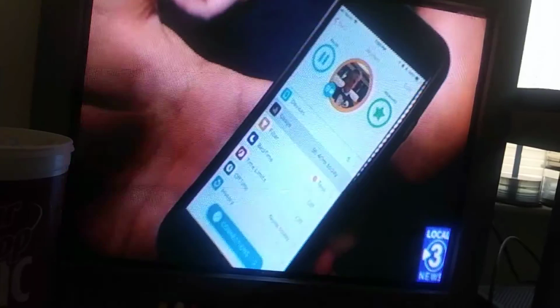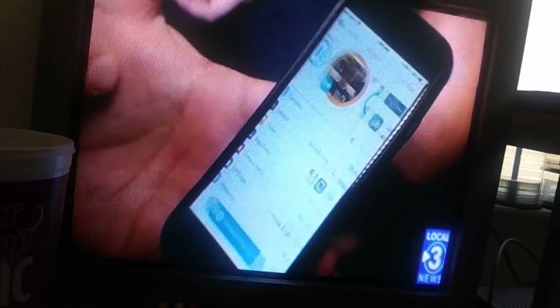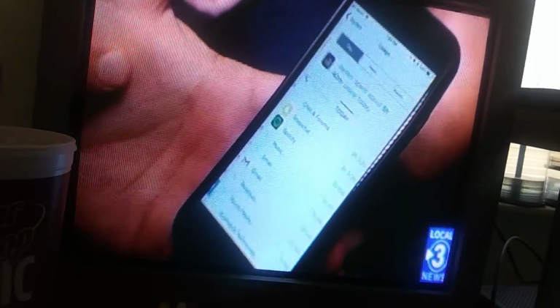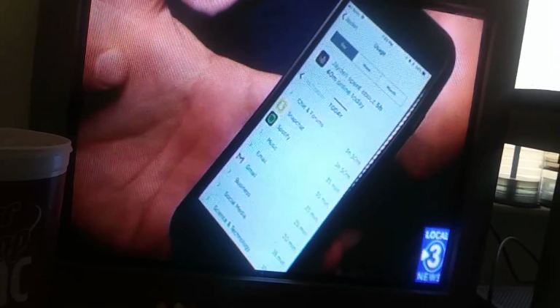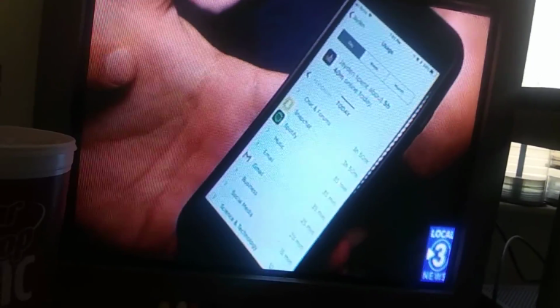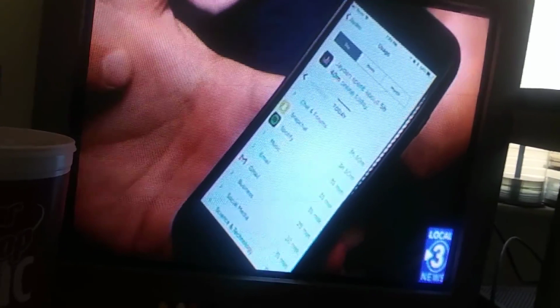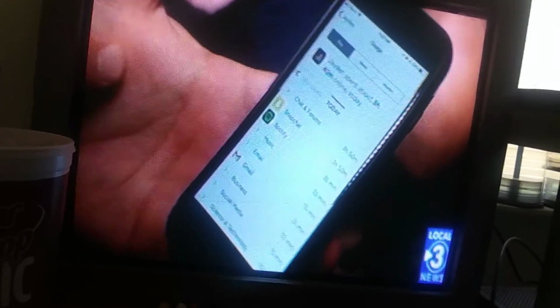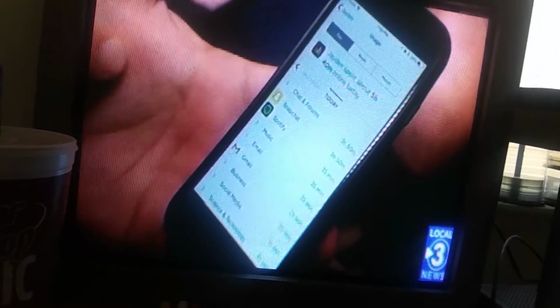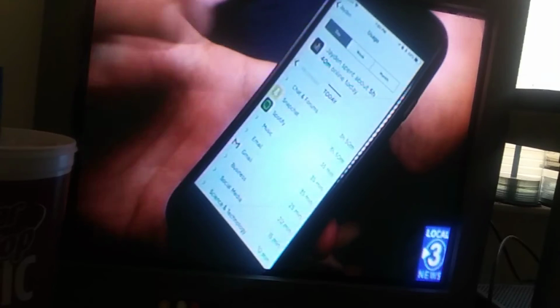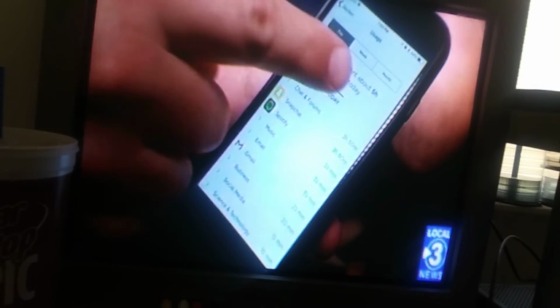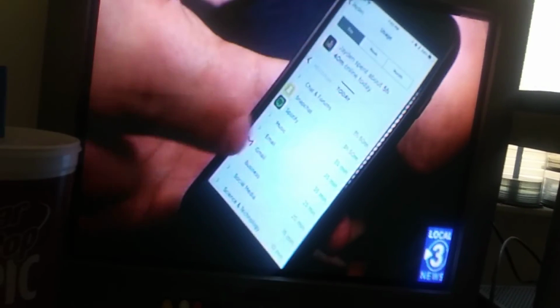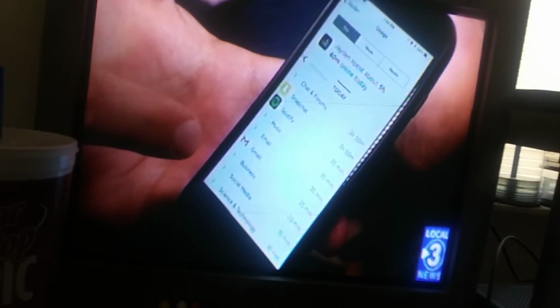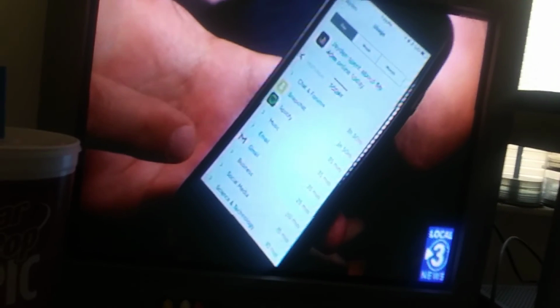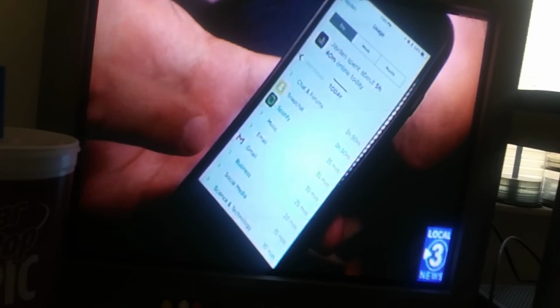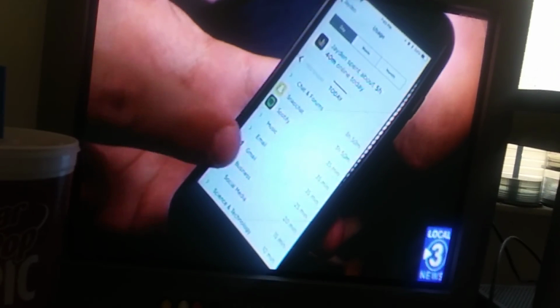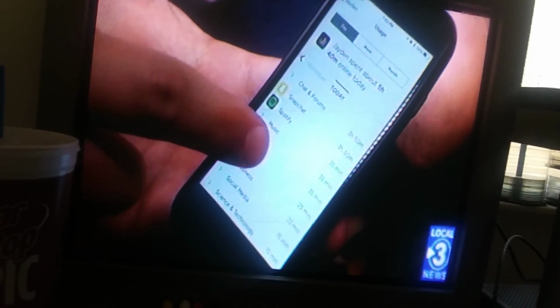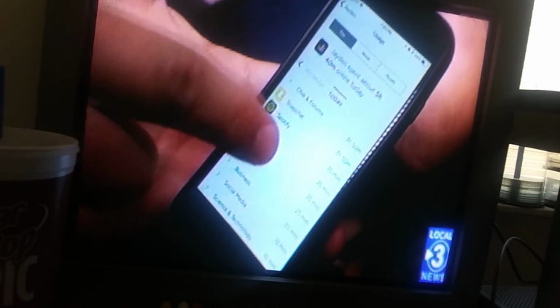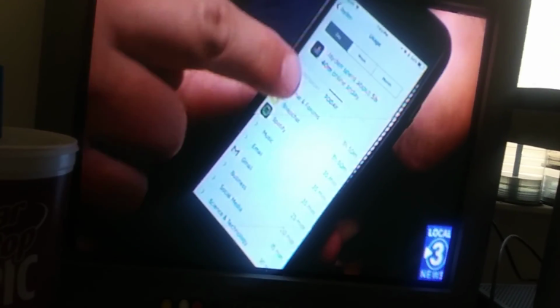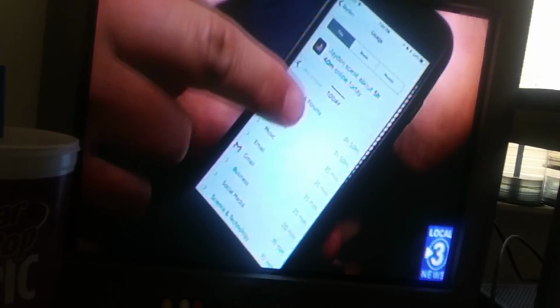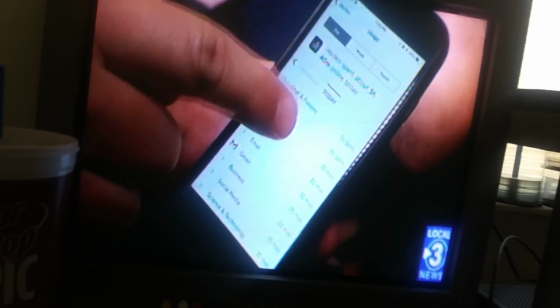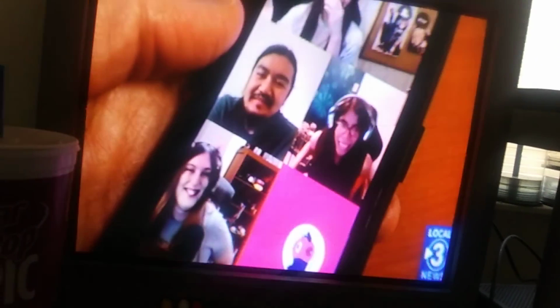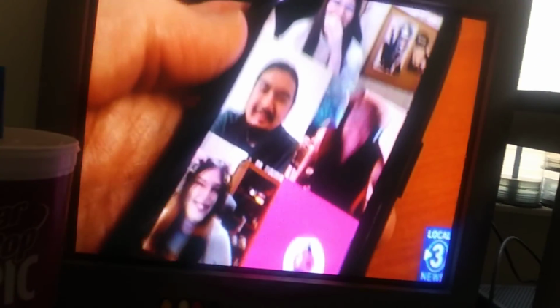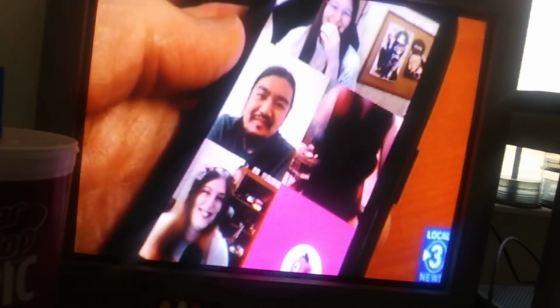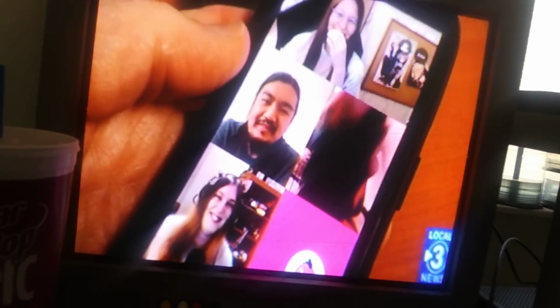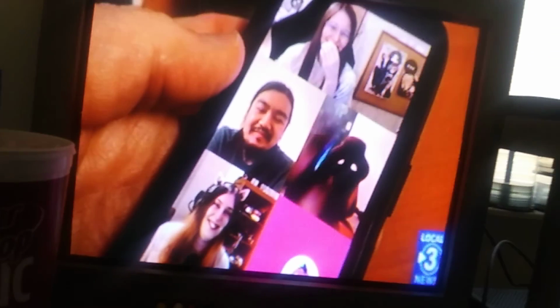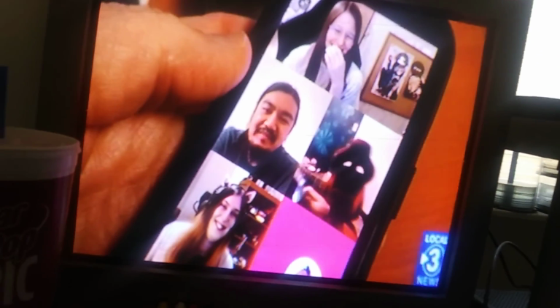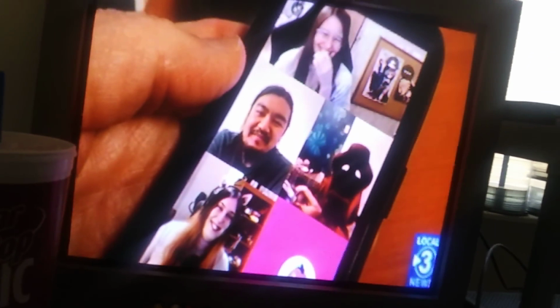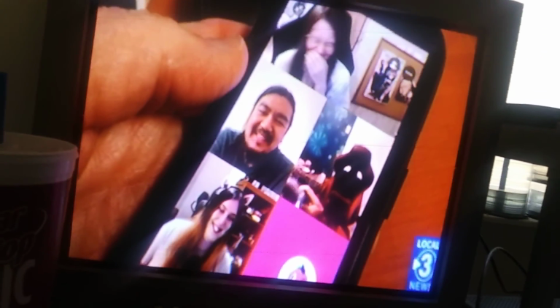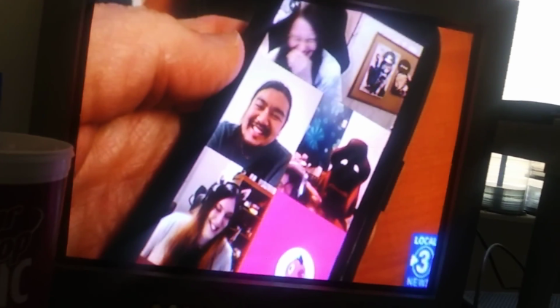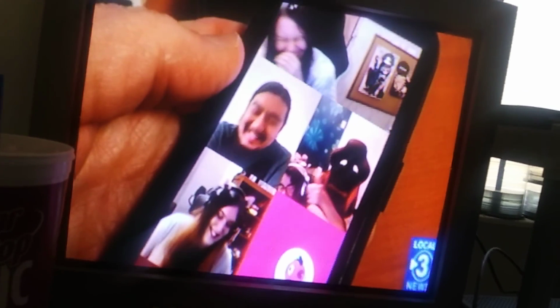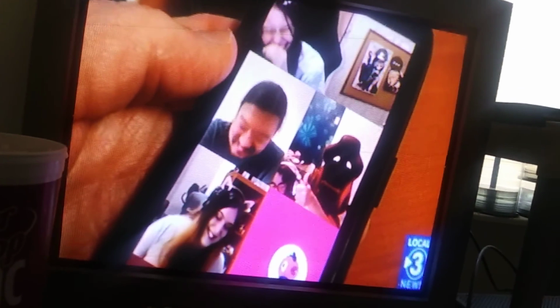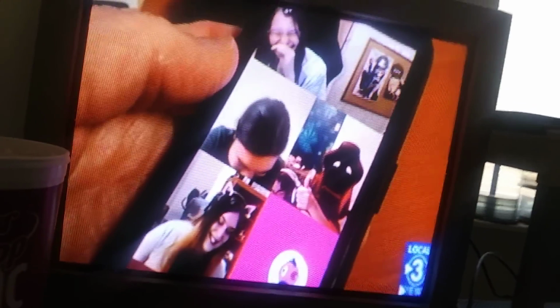They may not even be messaging apps per se. Gaming apps, Discord, Twitch, and others give users the ability to send messages and images.